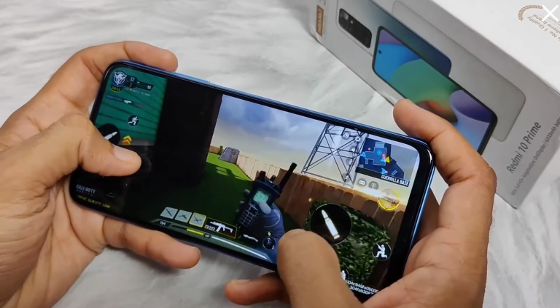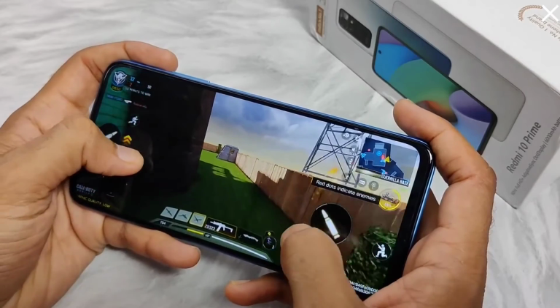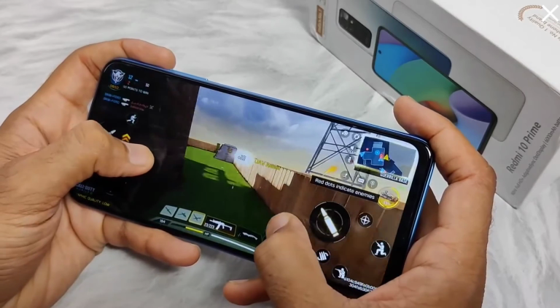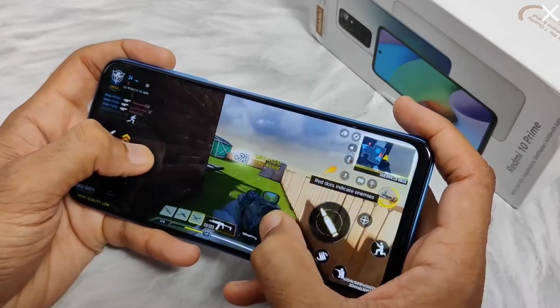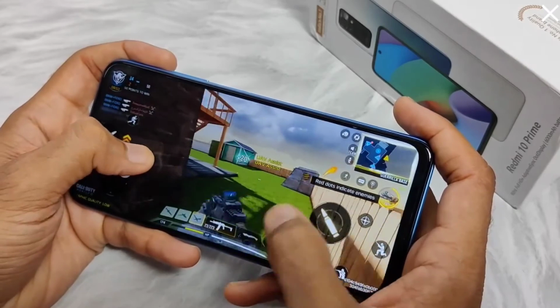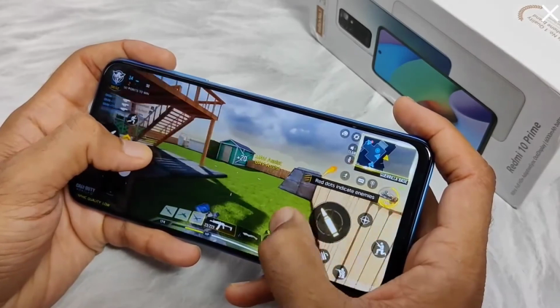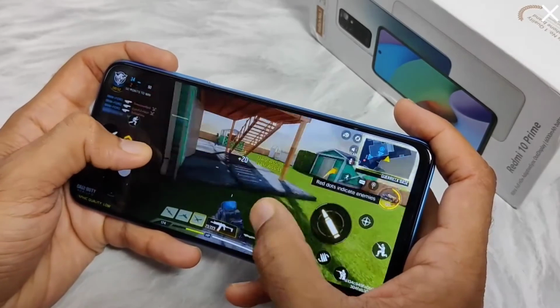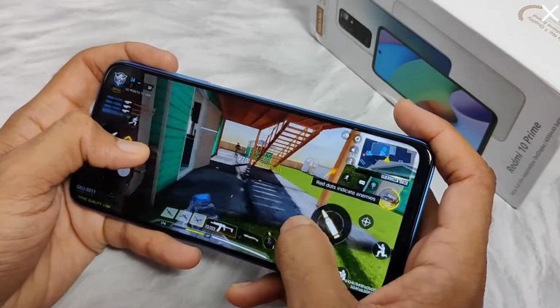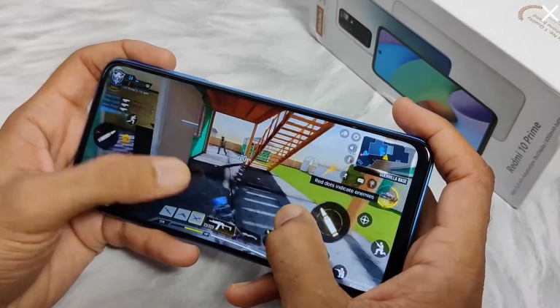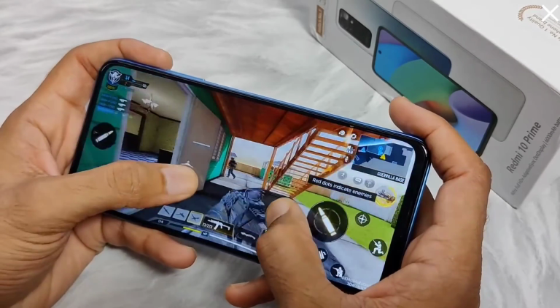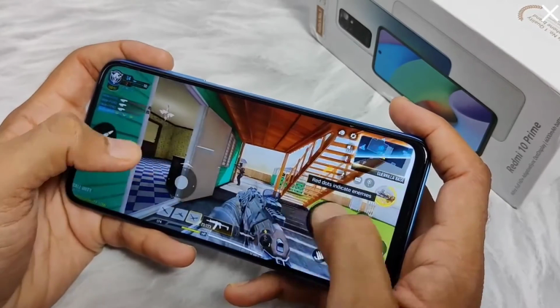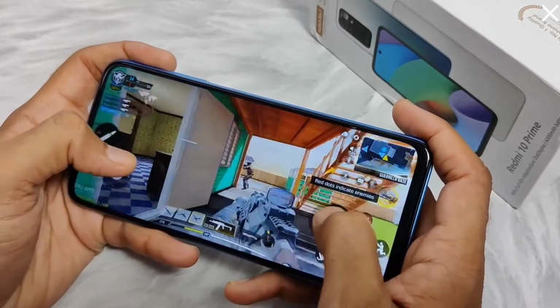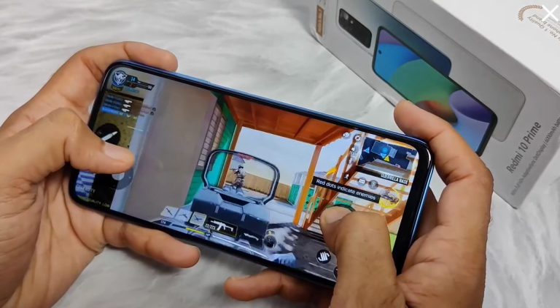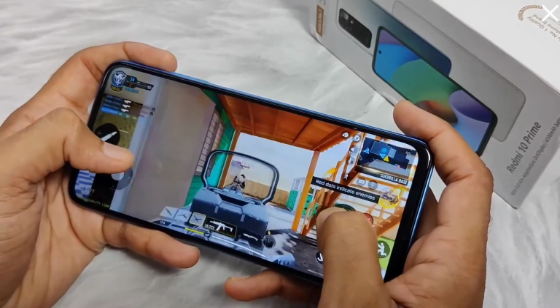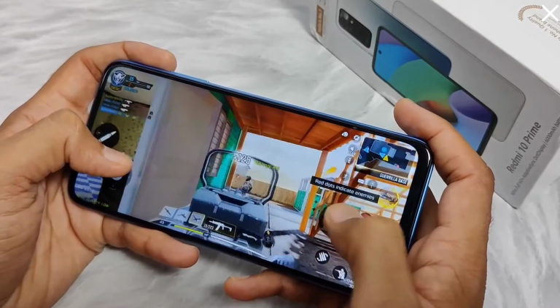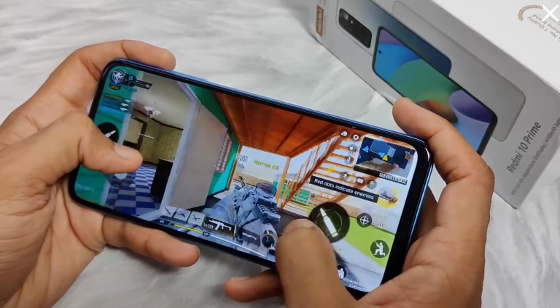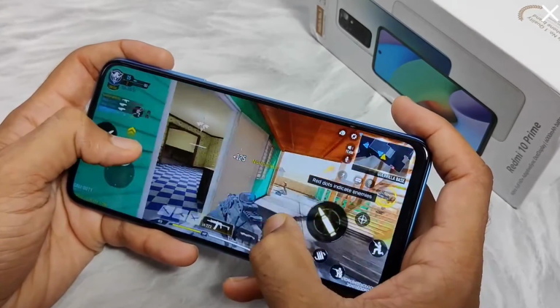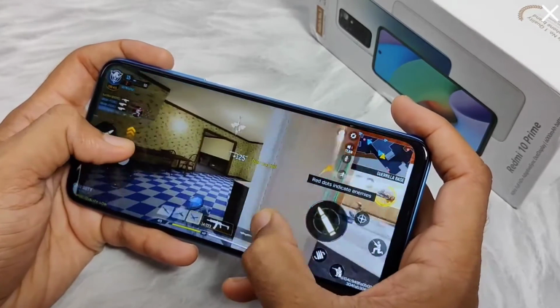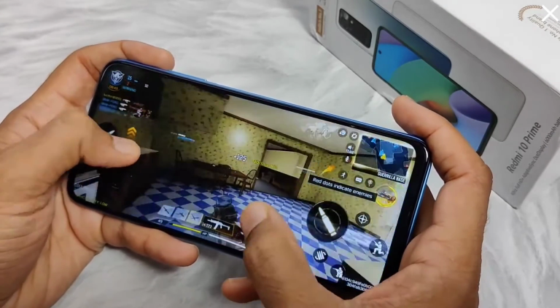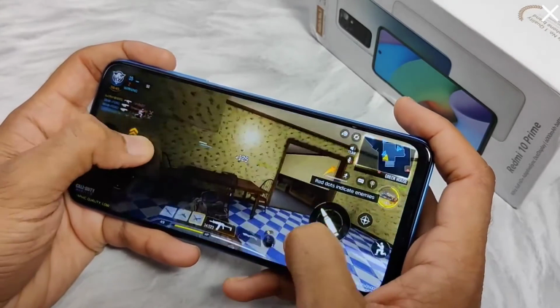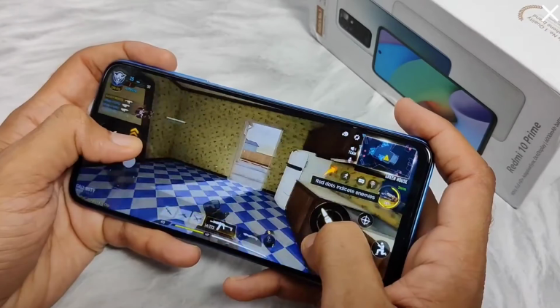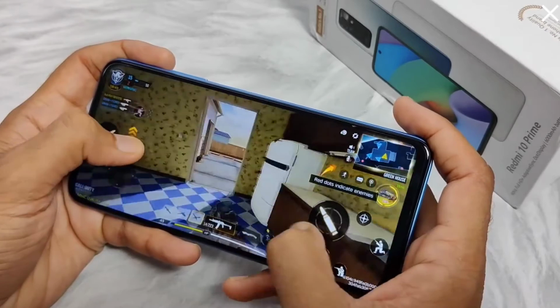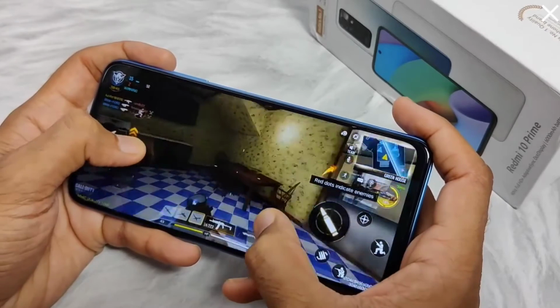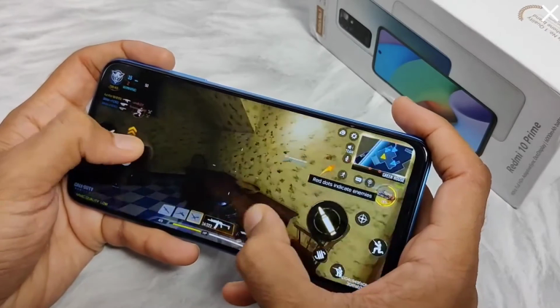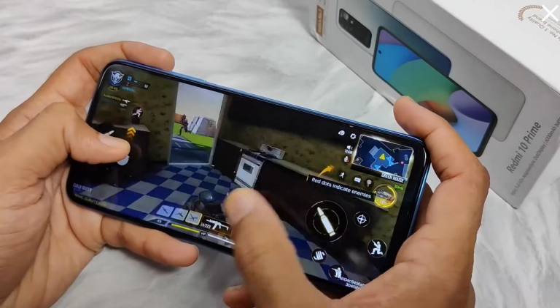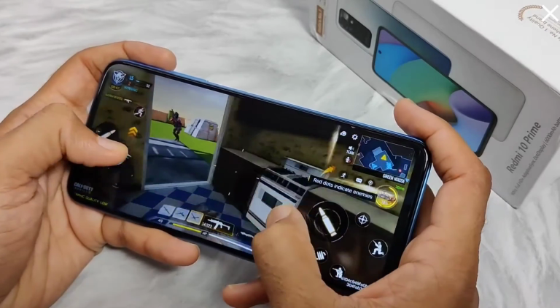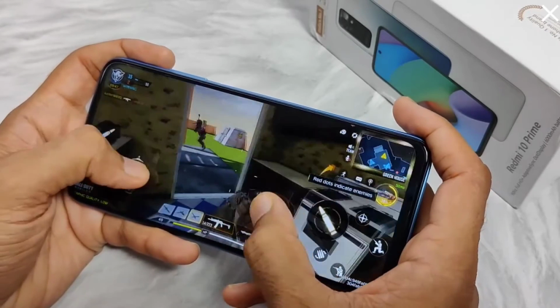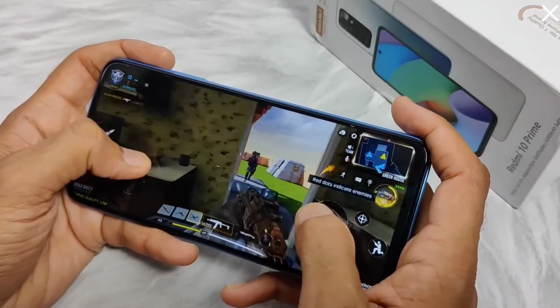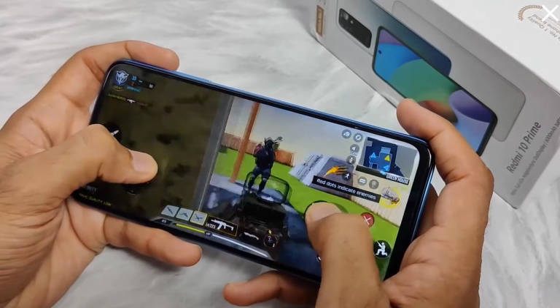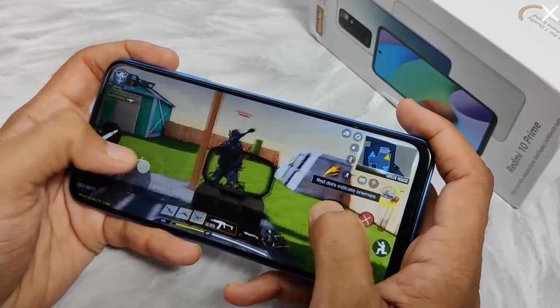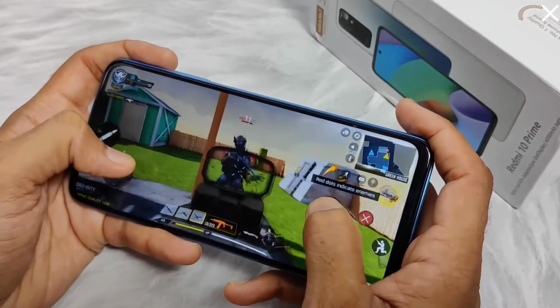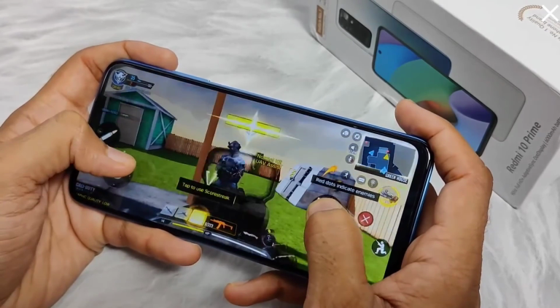So all in all, the gaming performance of Redmi 10 Prime is up to the mark, and you will enjoy gaming on this device.